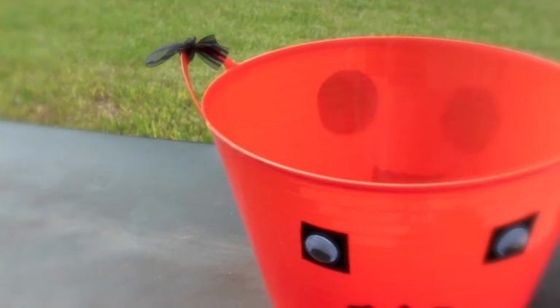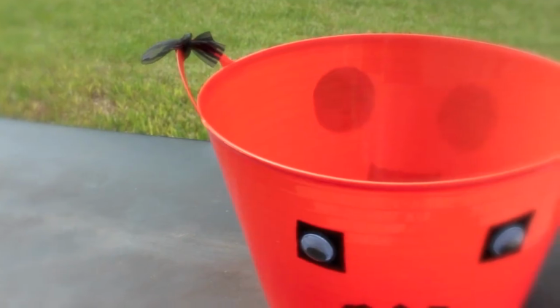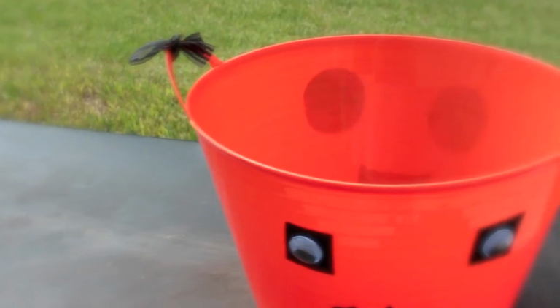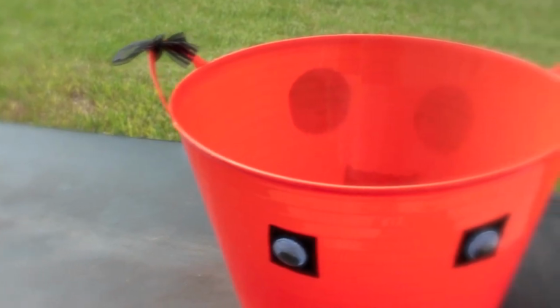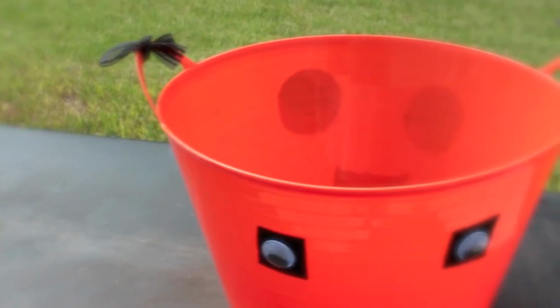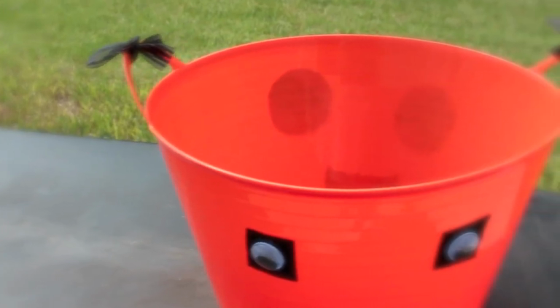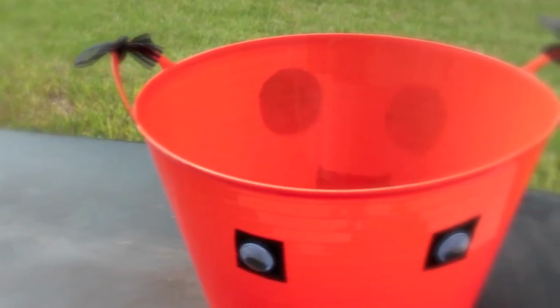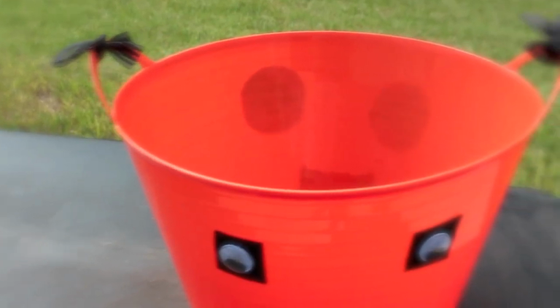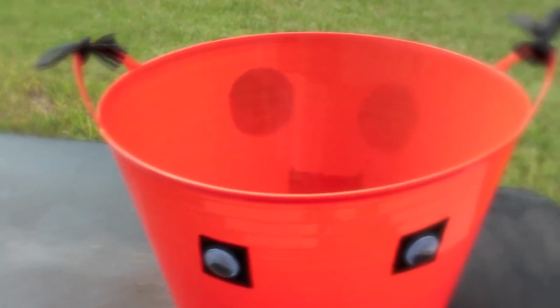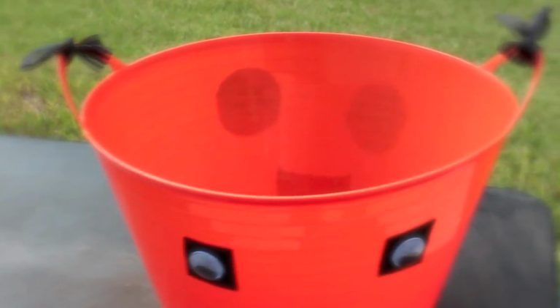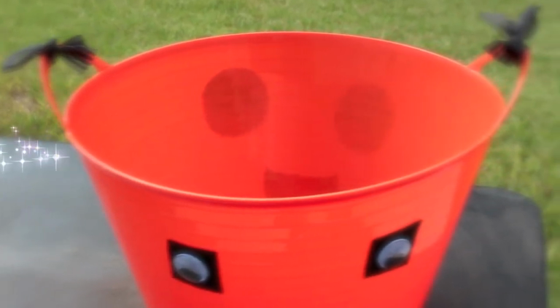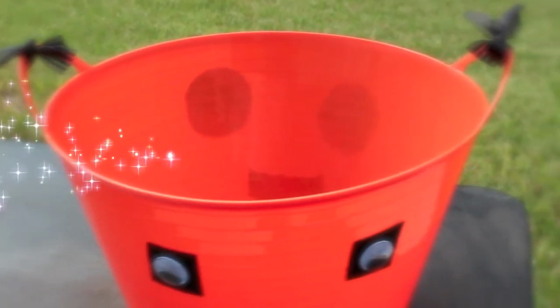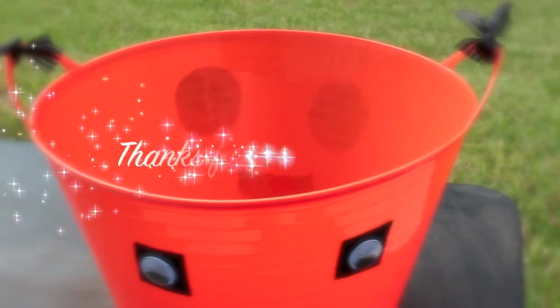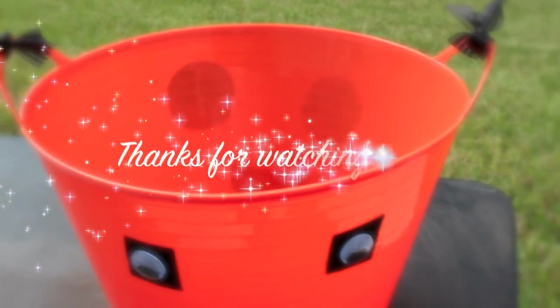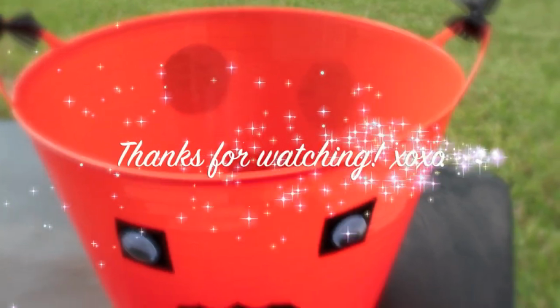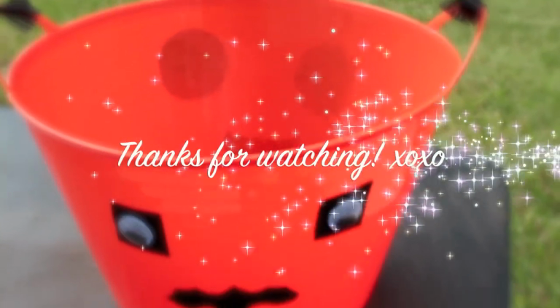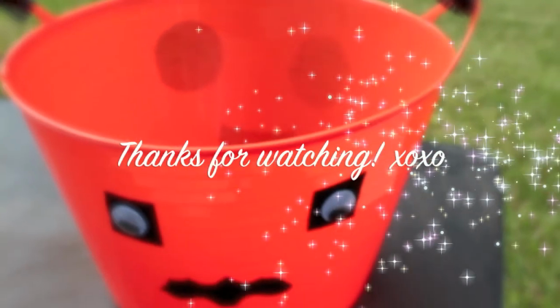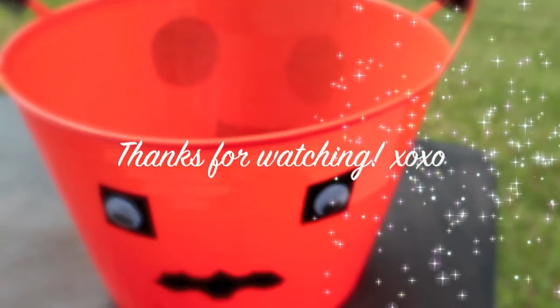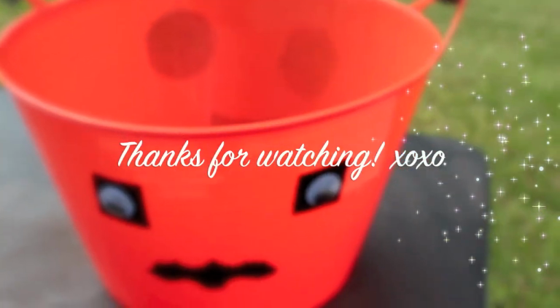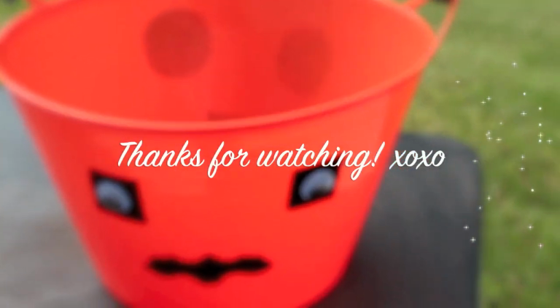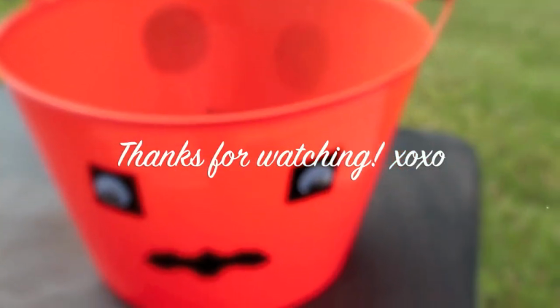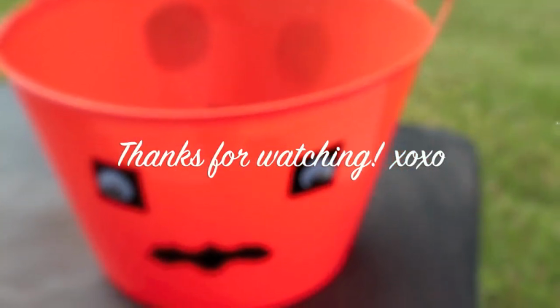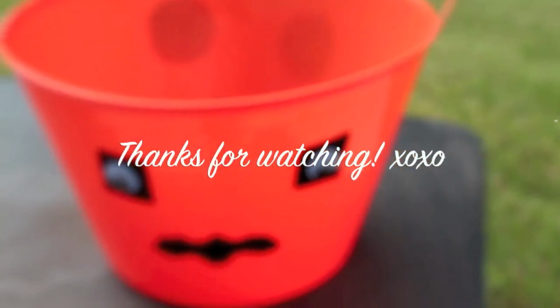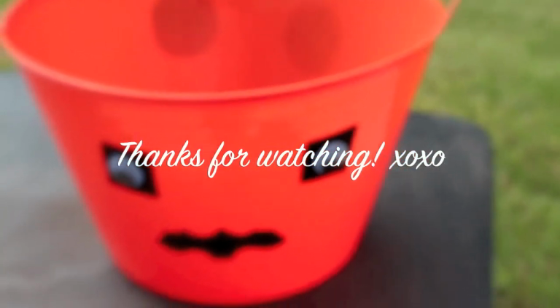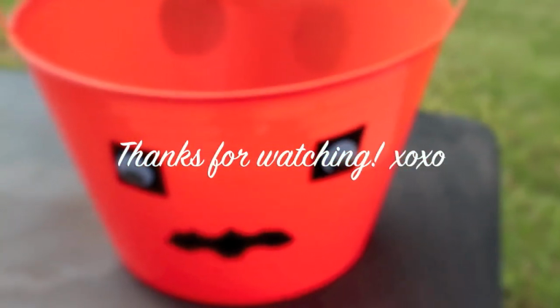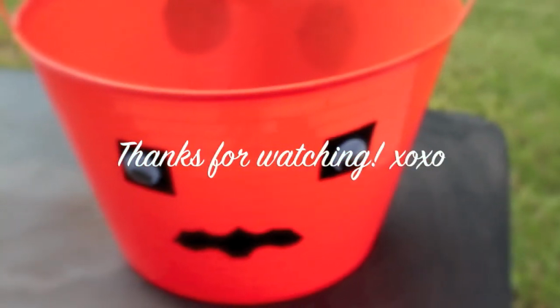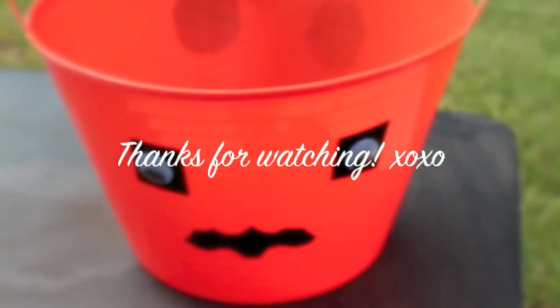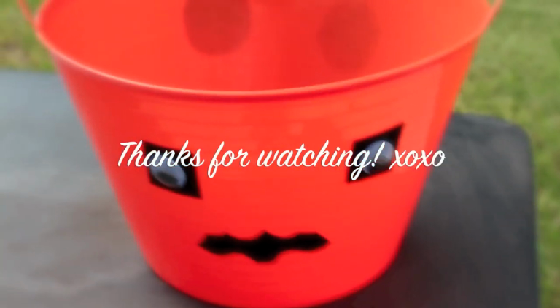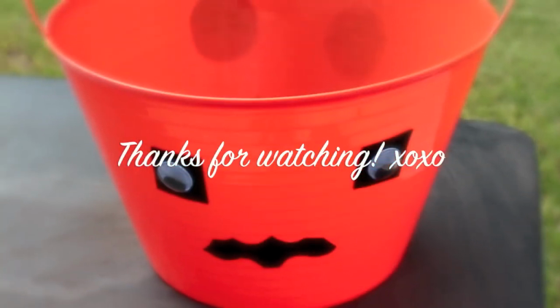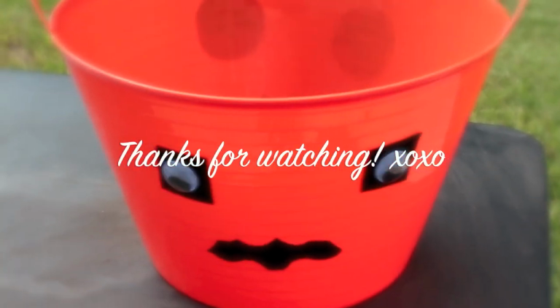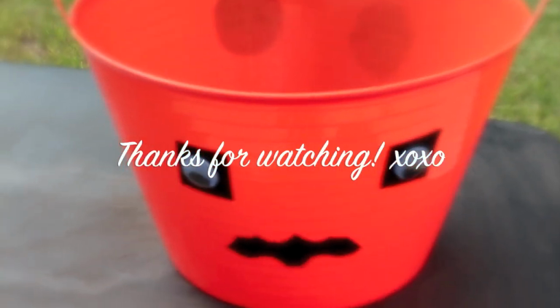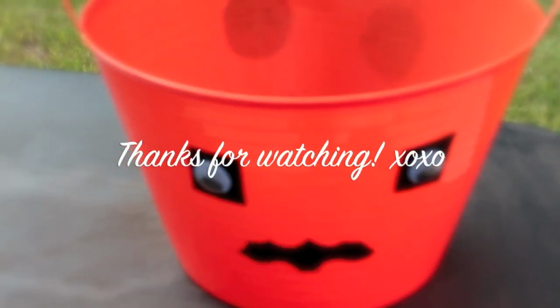That's it! Hope you guys like it! Please like, comment, and subscribe! Talk to you guys in the next video!